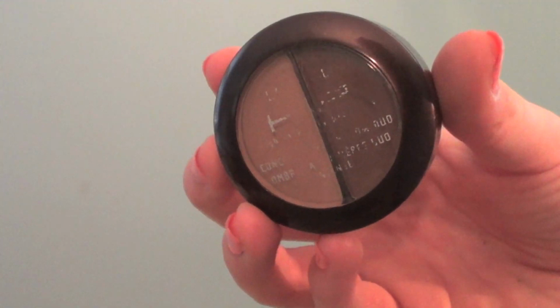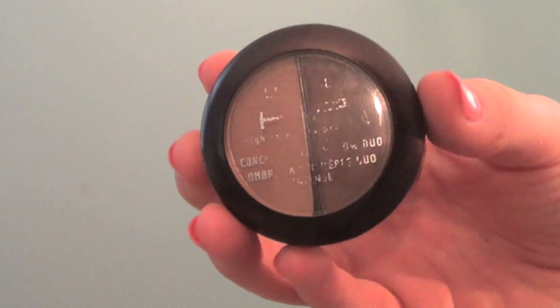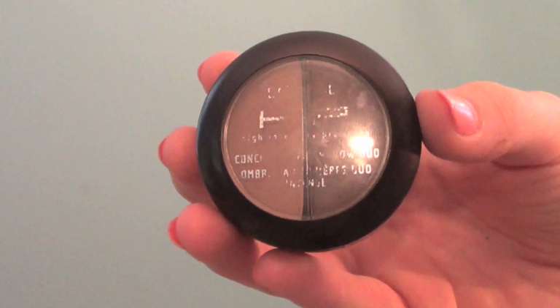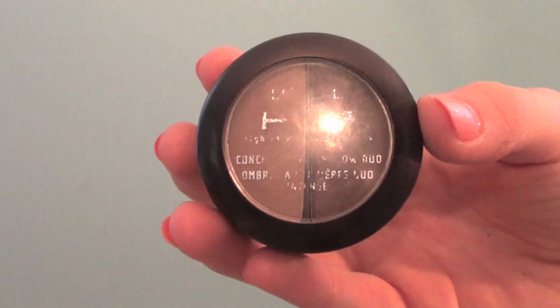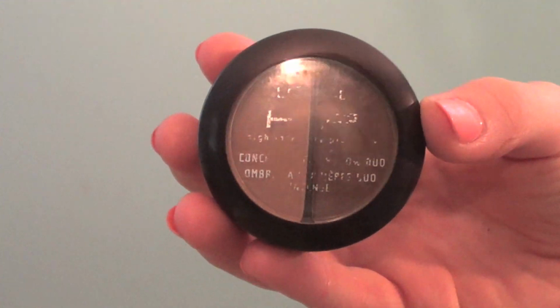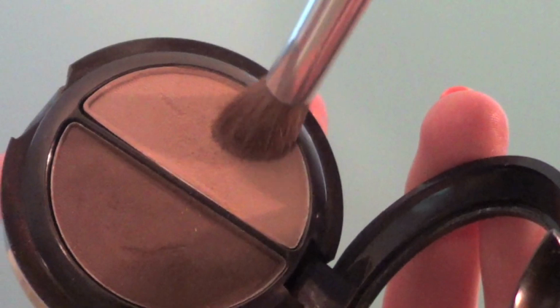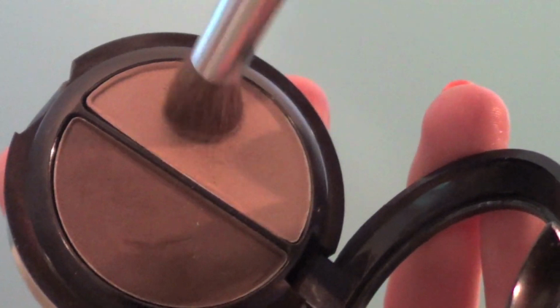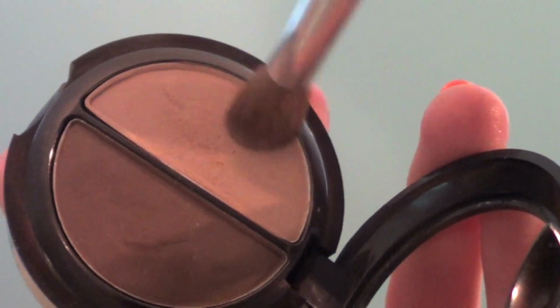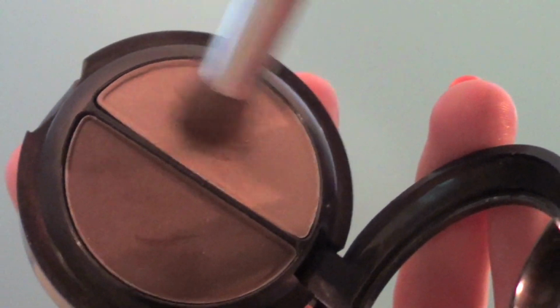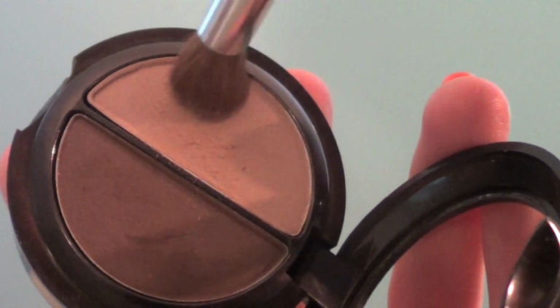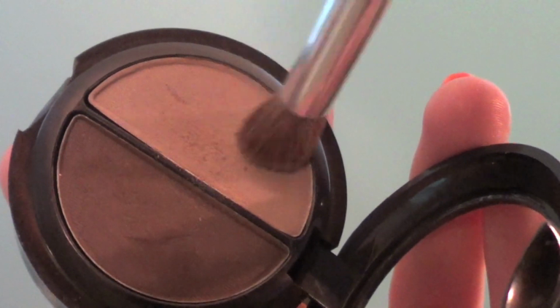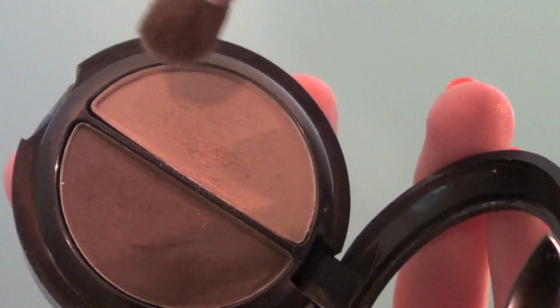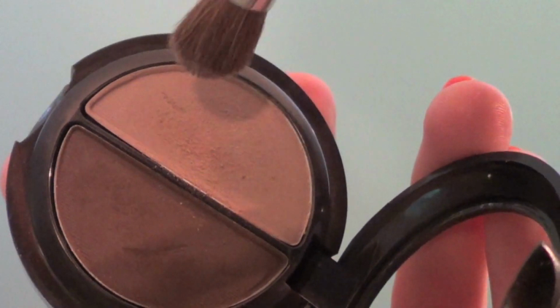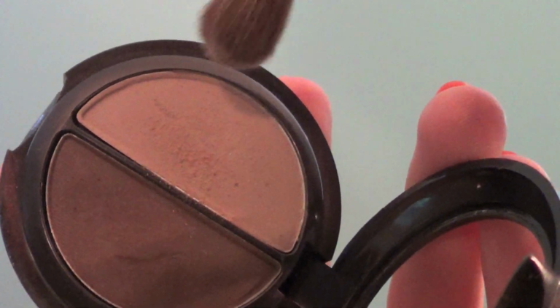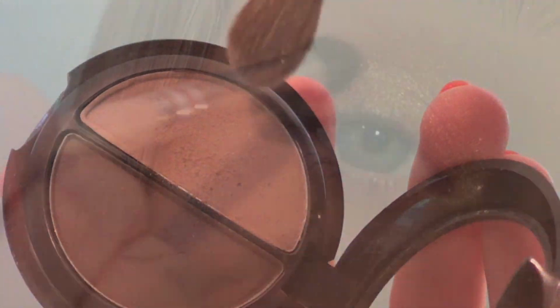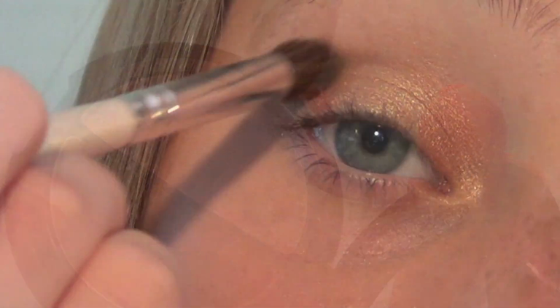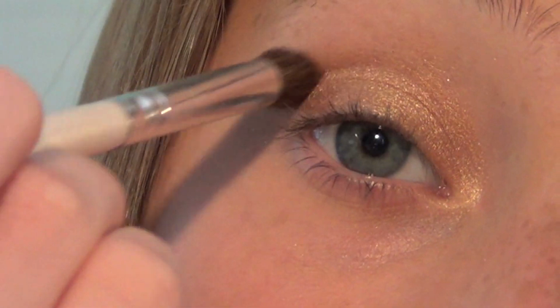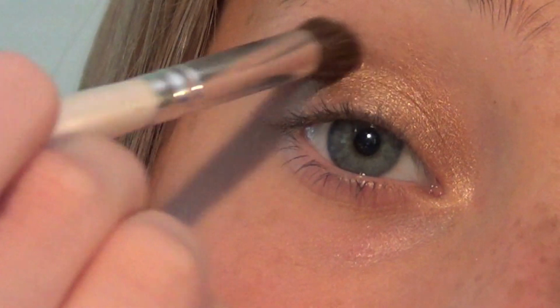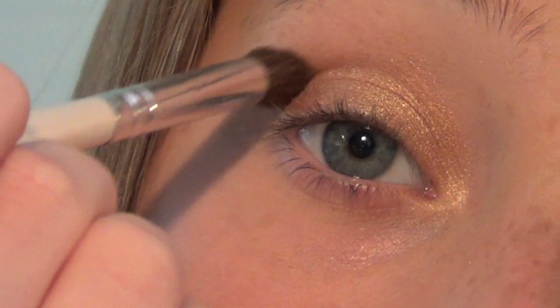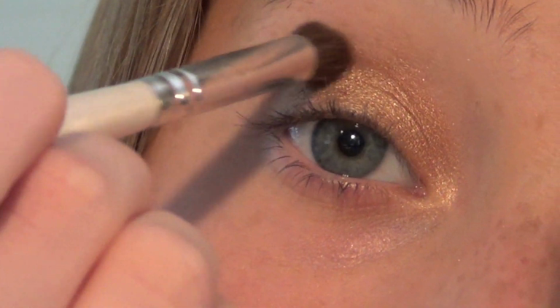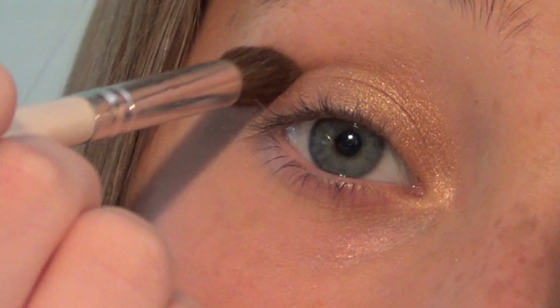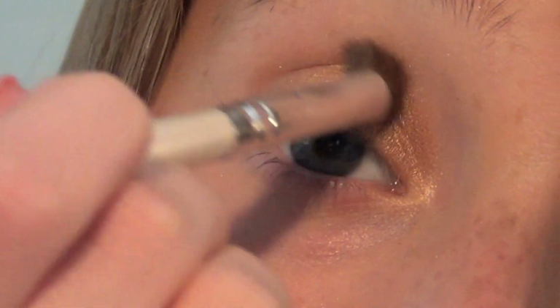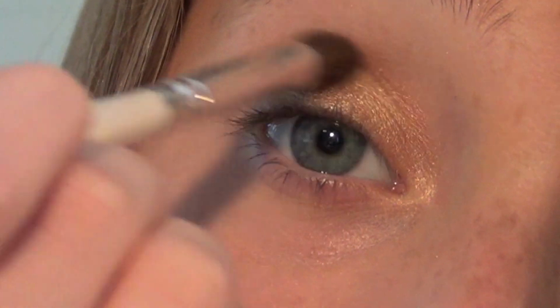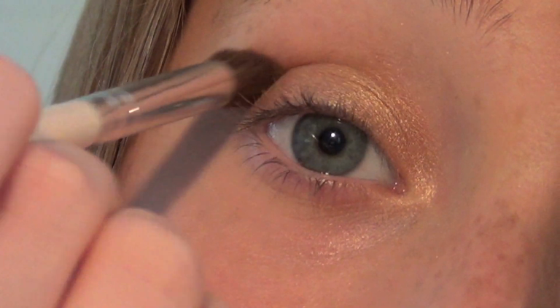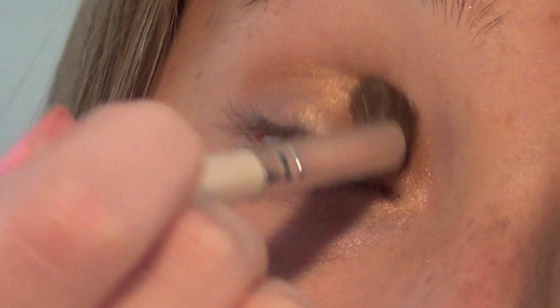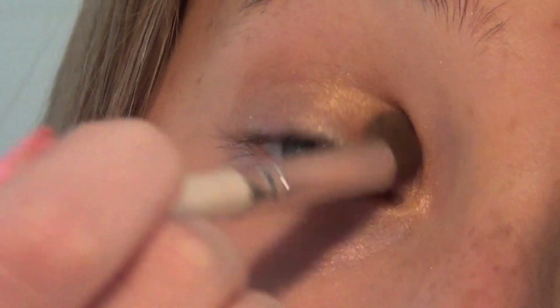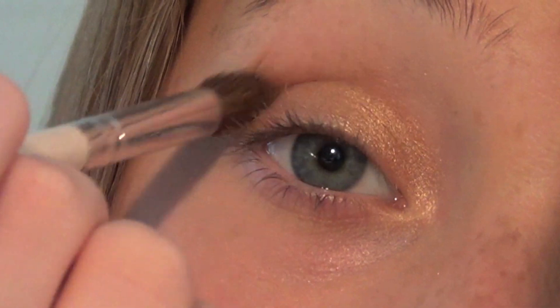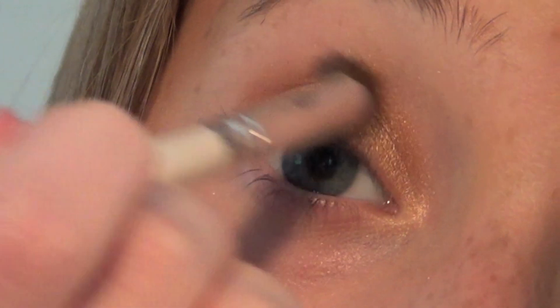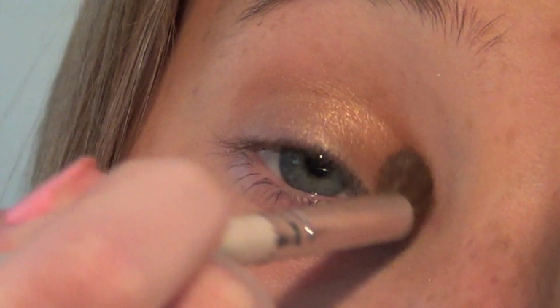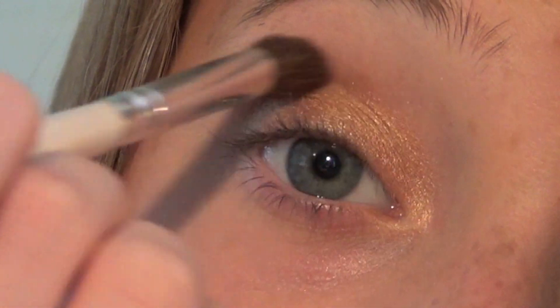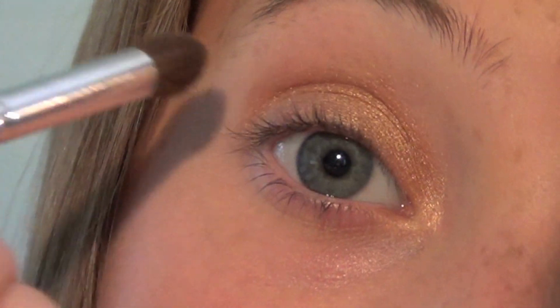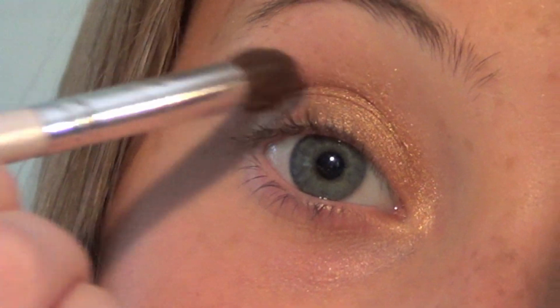Now taking the light brown shade from this L'Oreal Hip Duel, I'm going to be blending that into my crease.